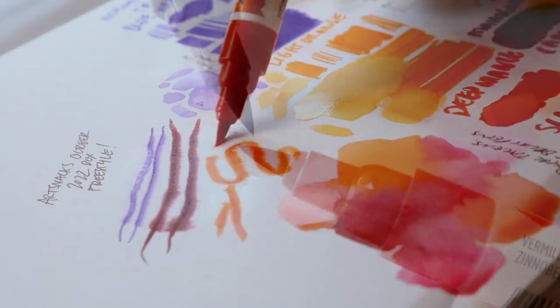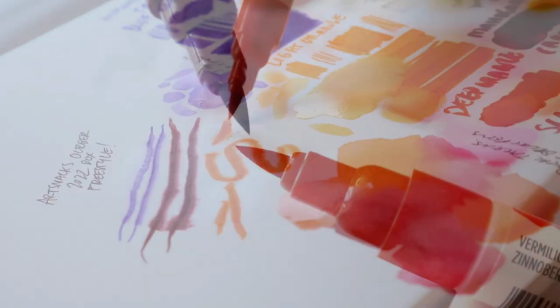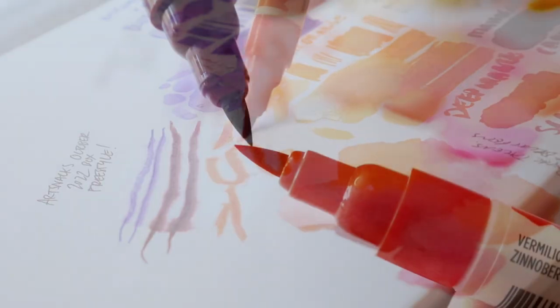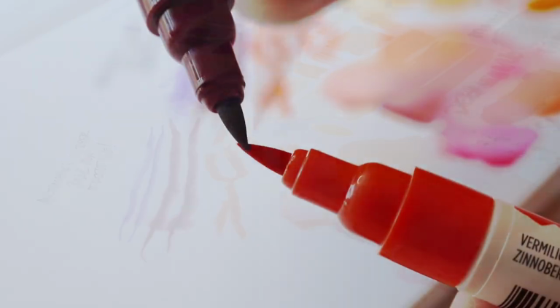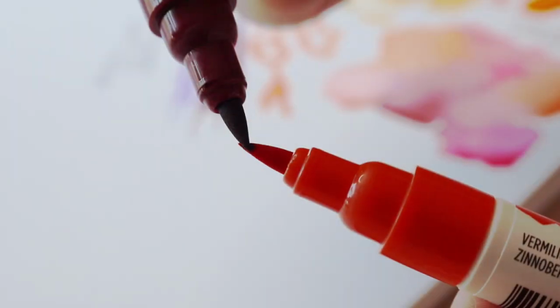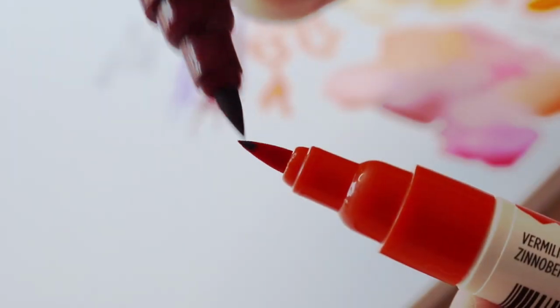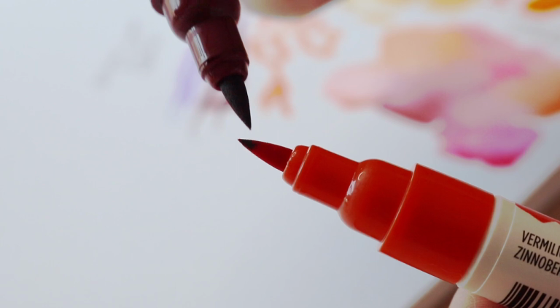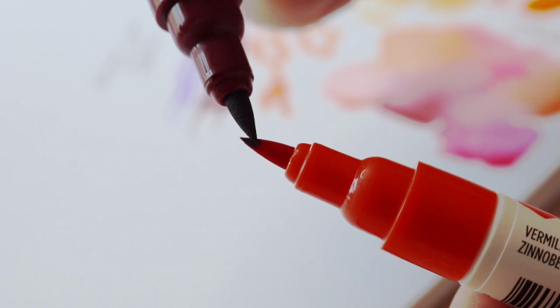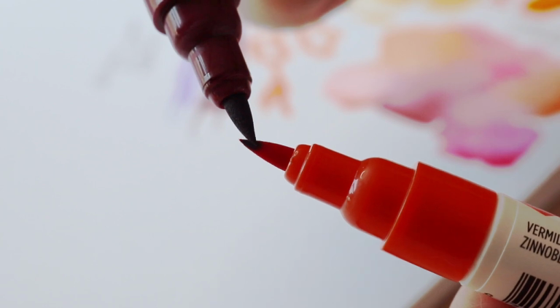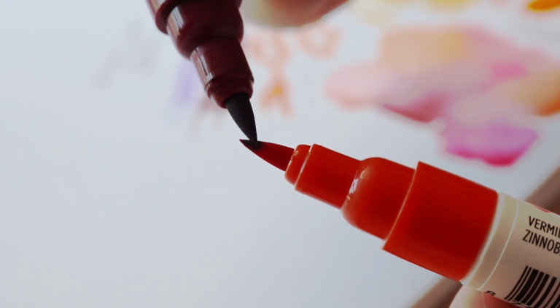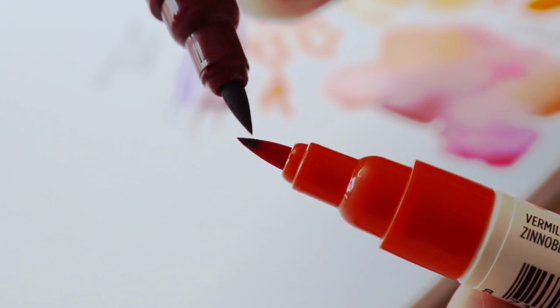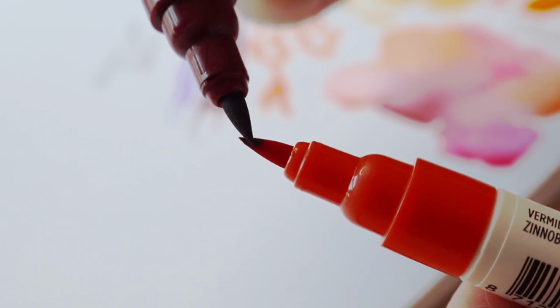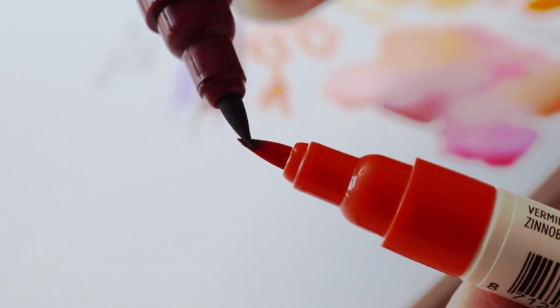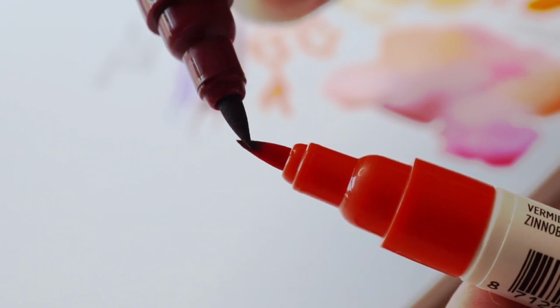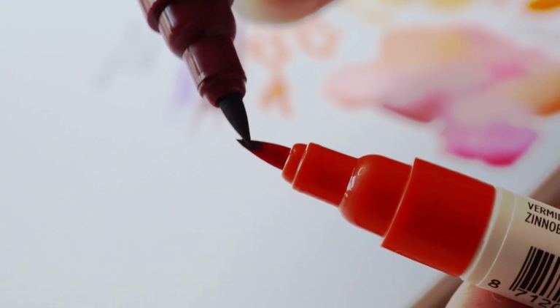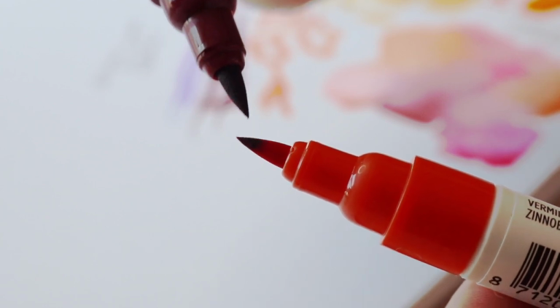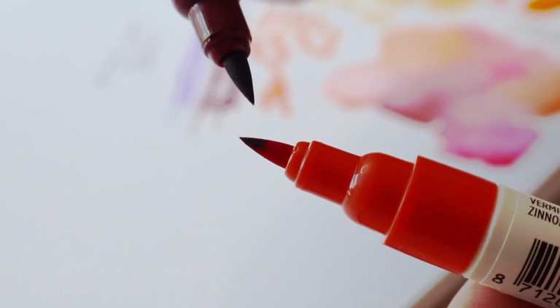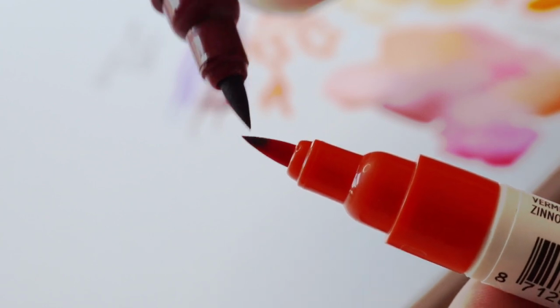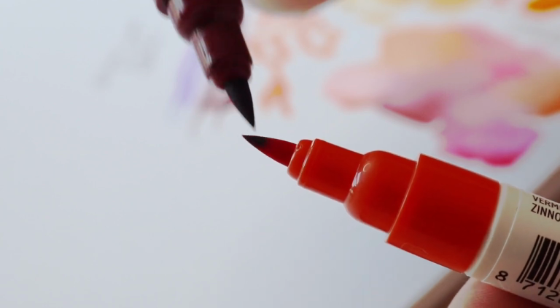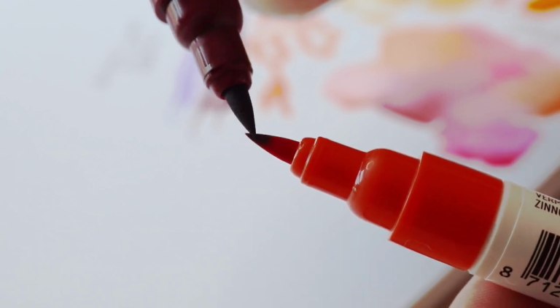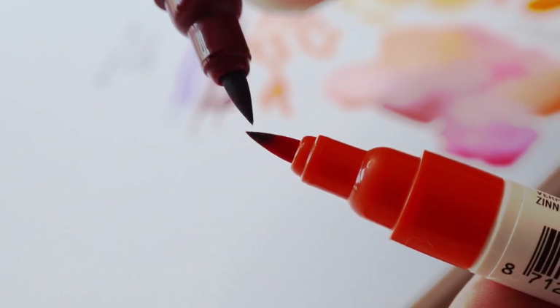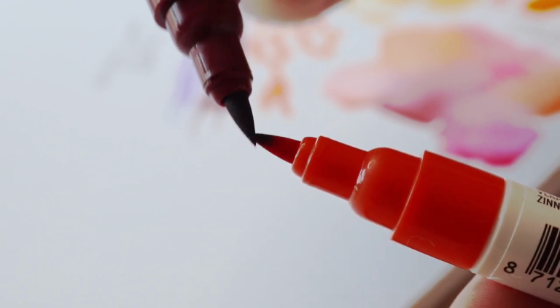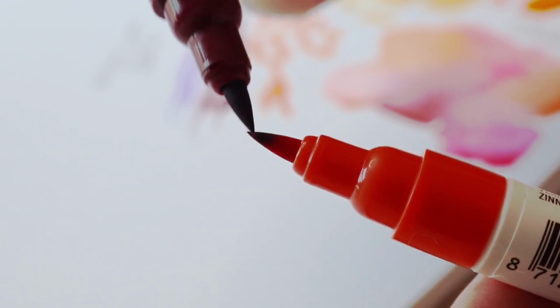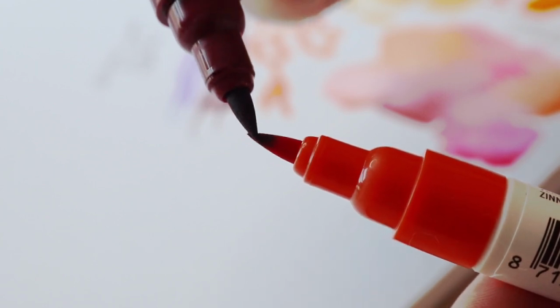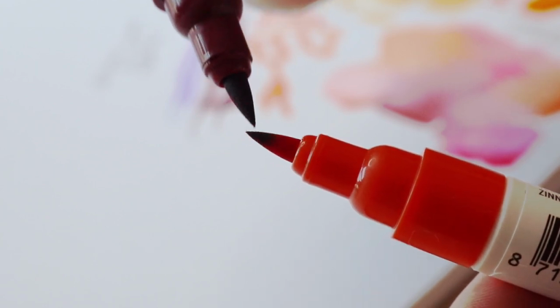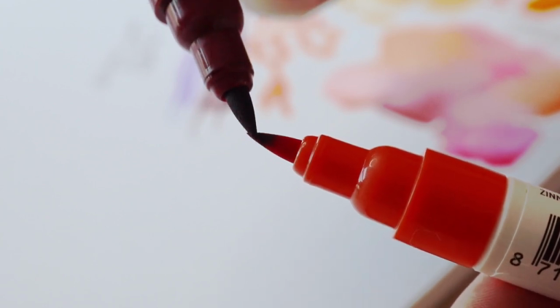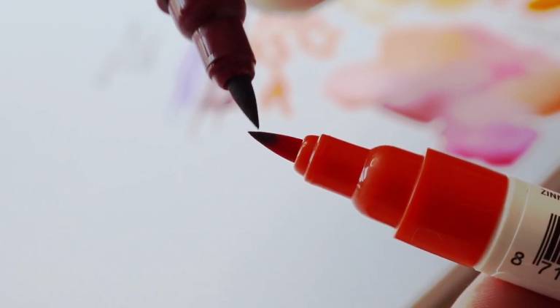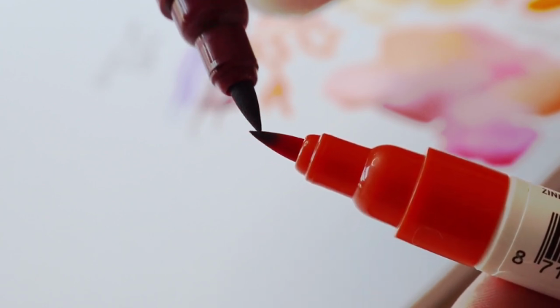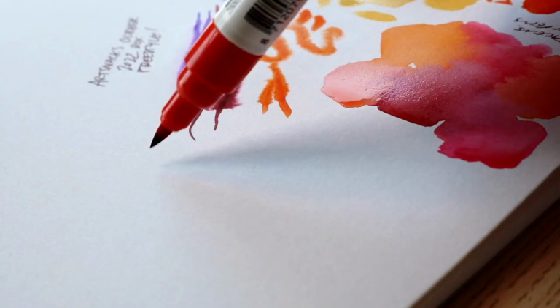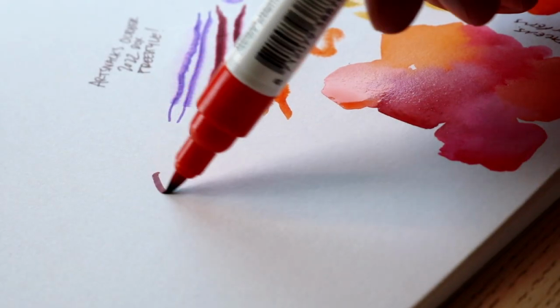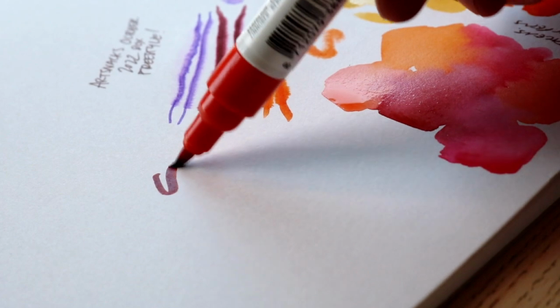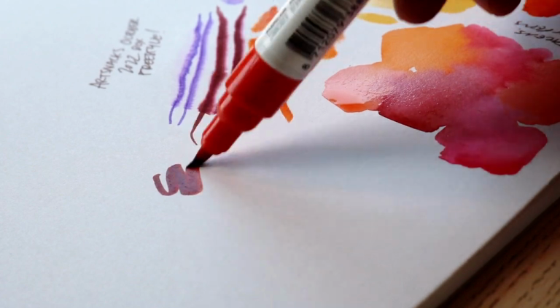The next thing I tested was the mechanical pencil, the Tombow Pastel Monograph. I actually have a bunch of these — I really like the look of these pencils.